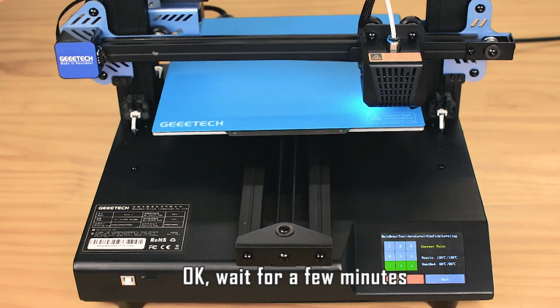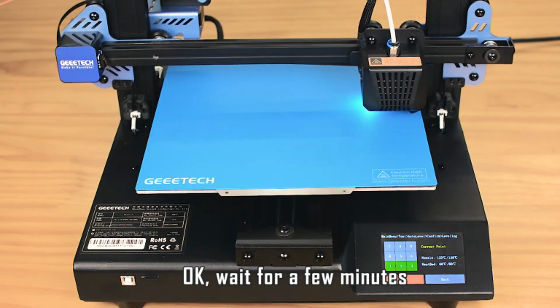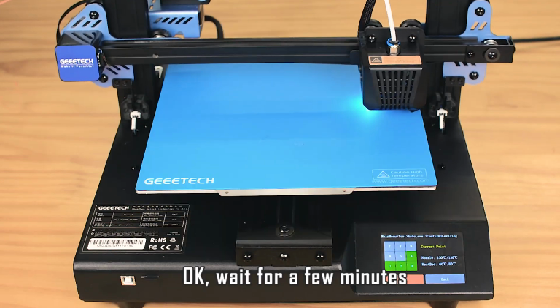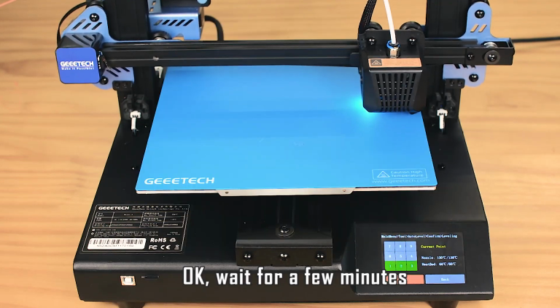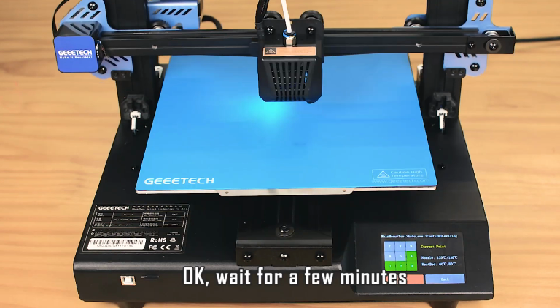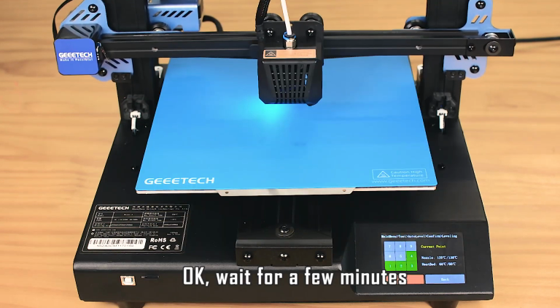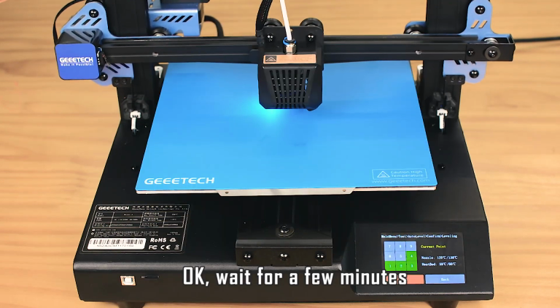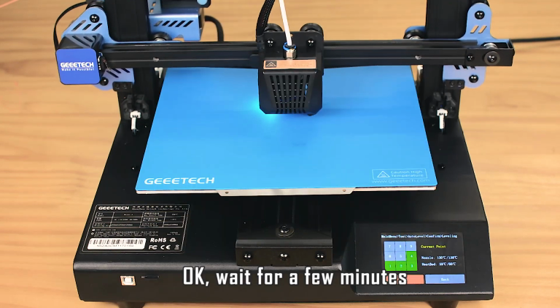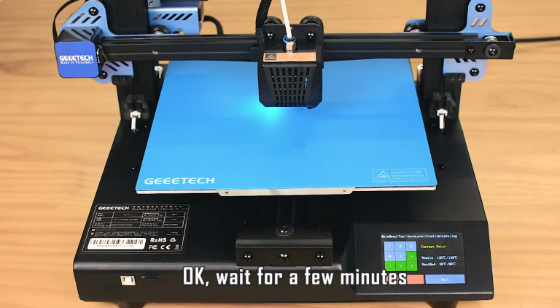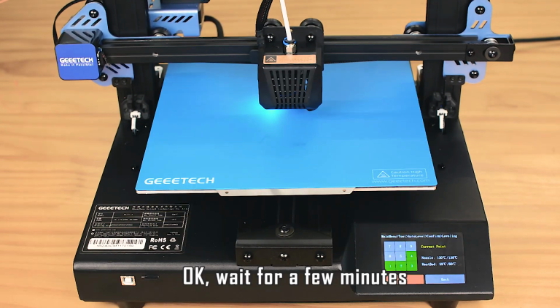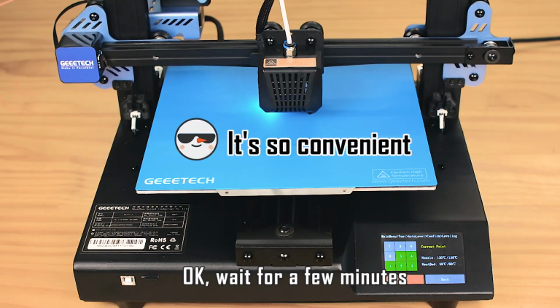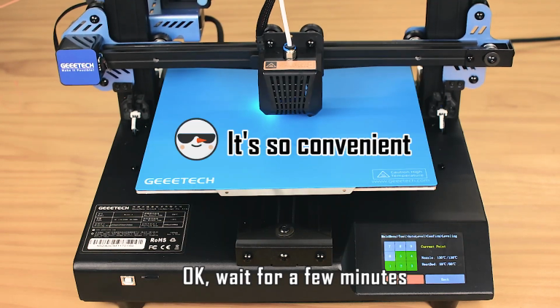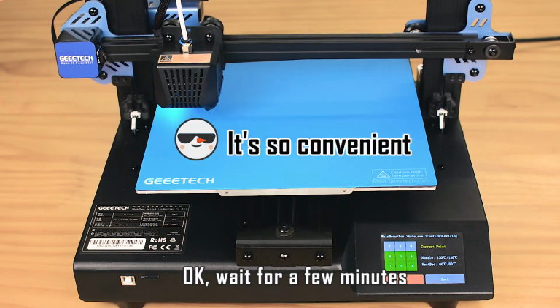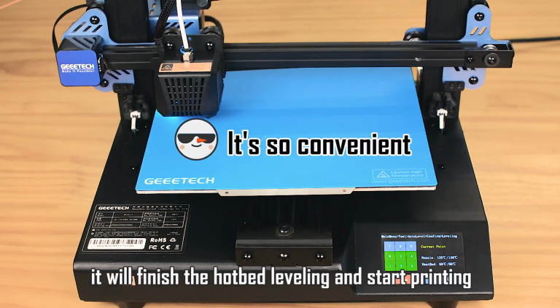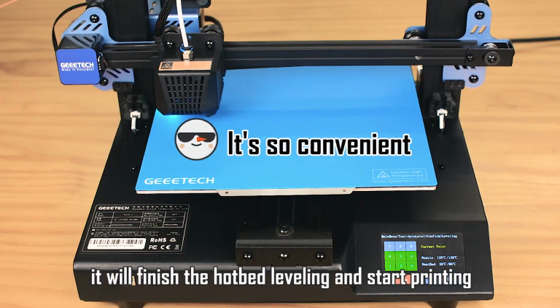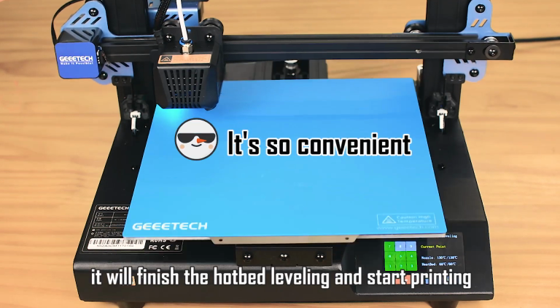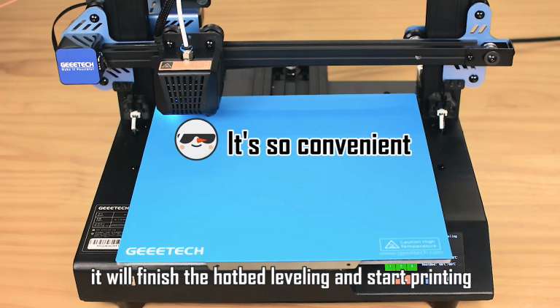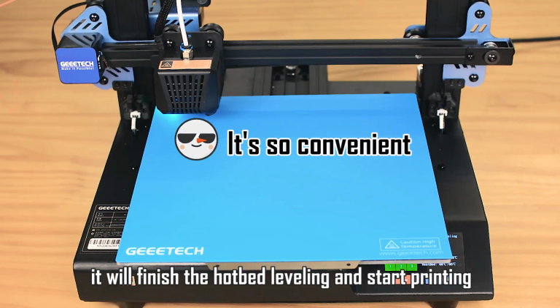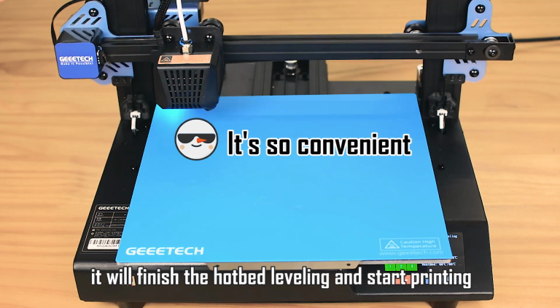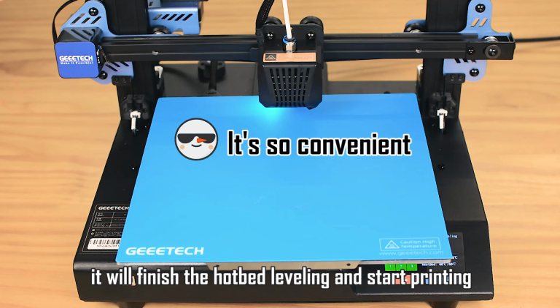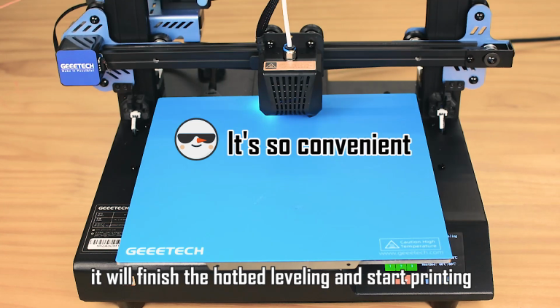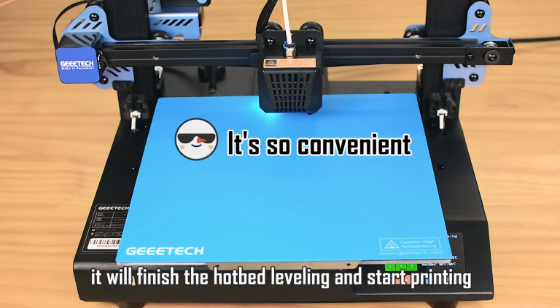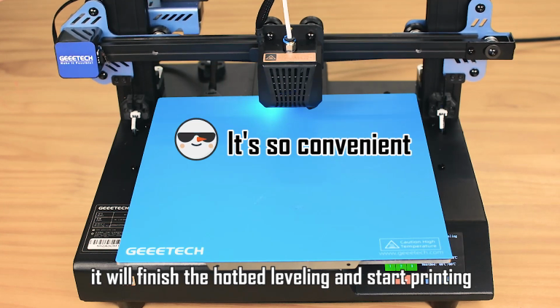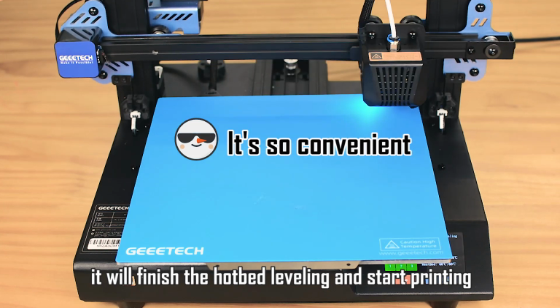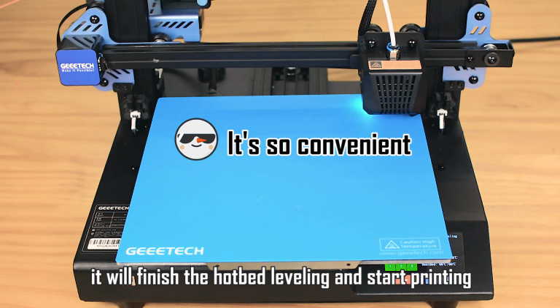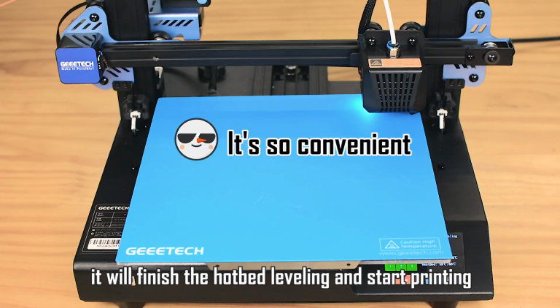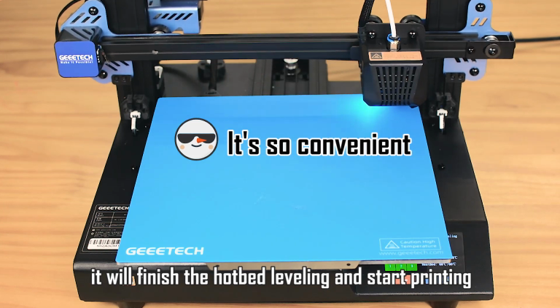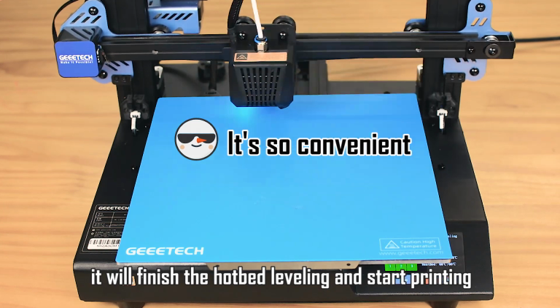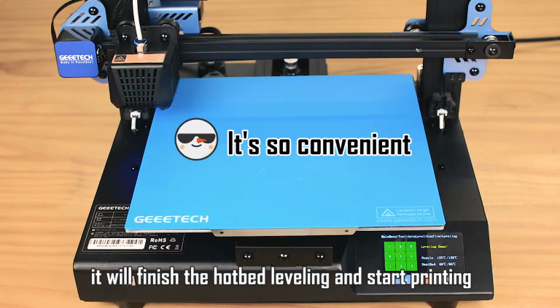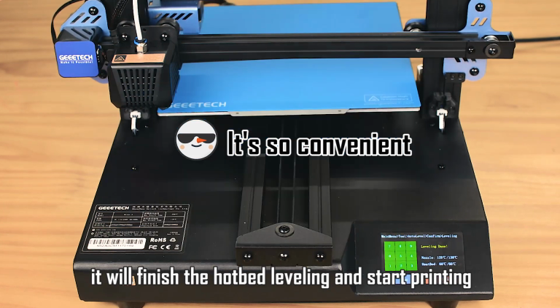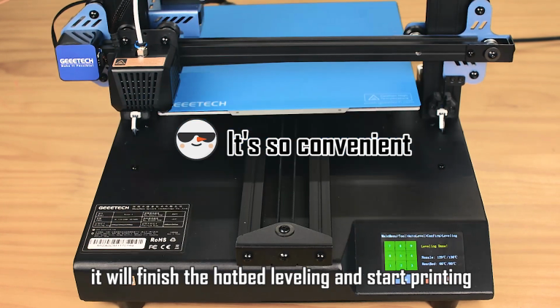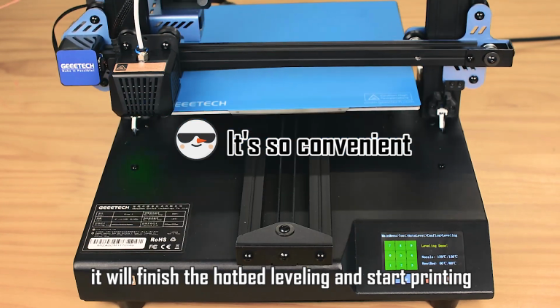Okay, wait for a few minutes. It will finish the hotbed leveling and start printing.